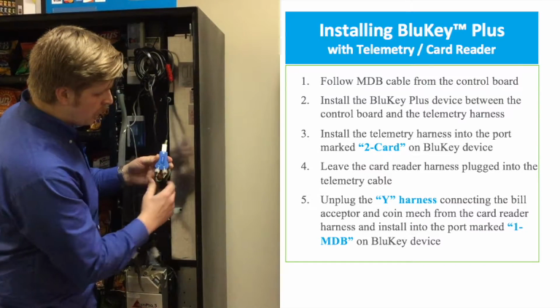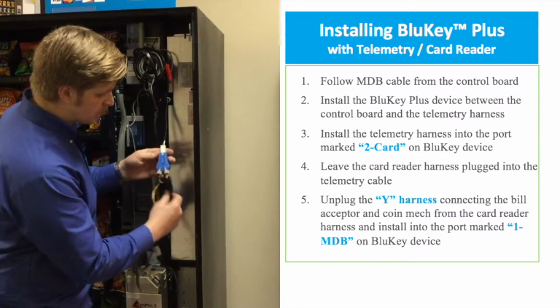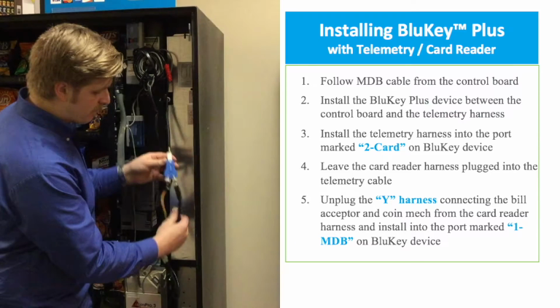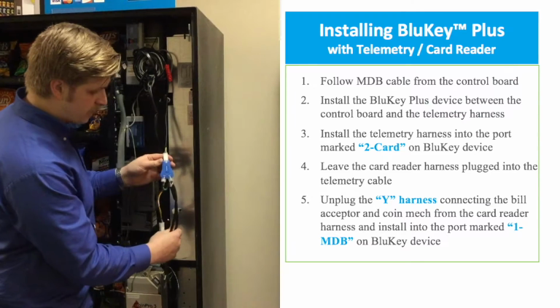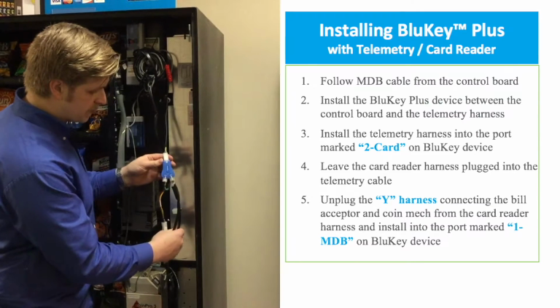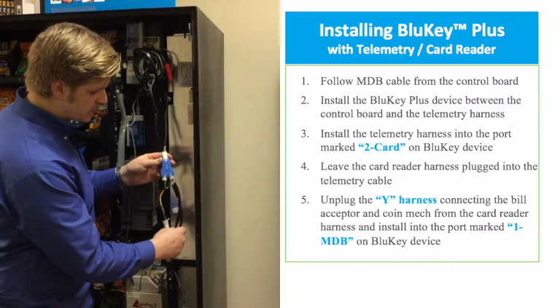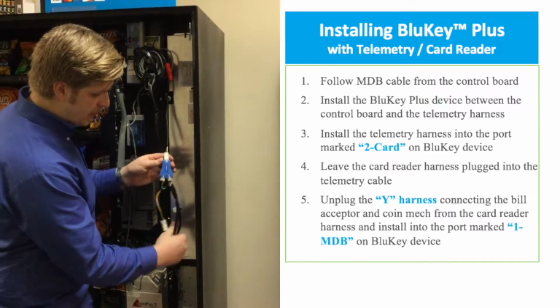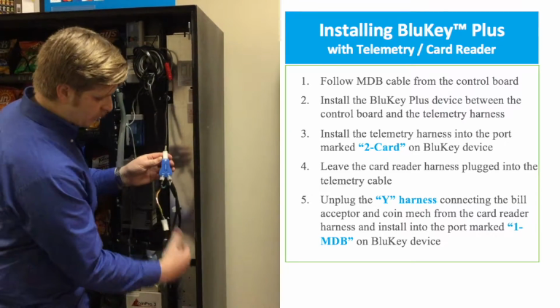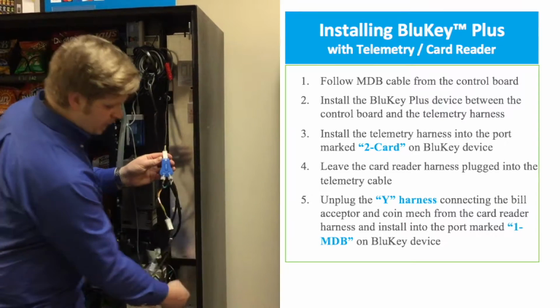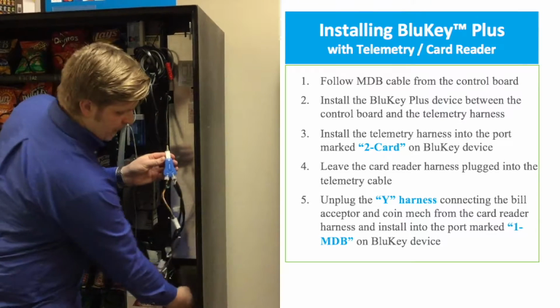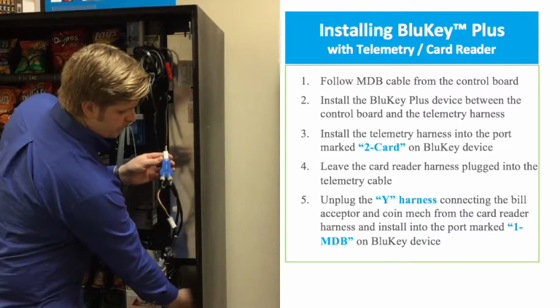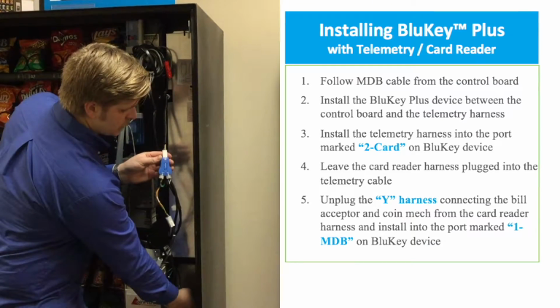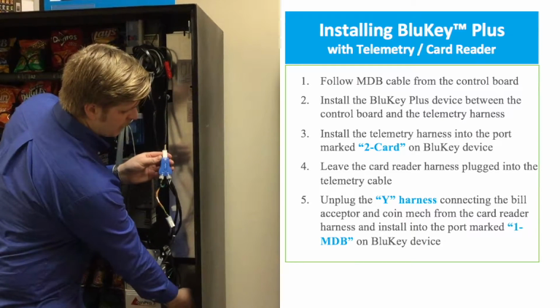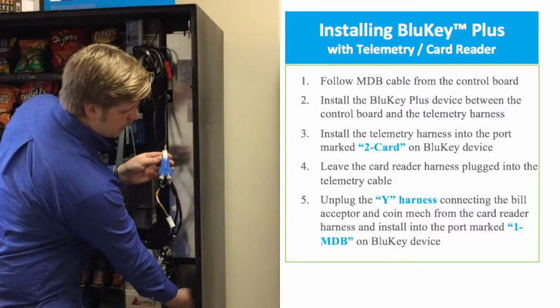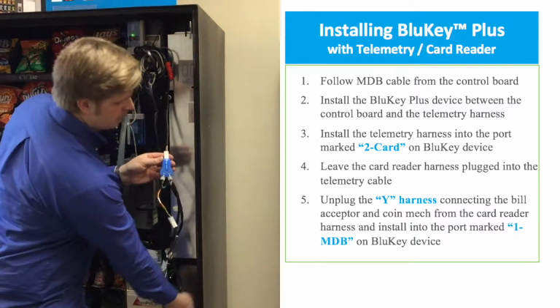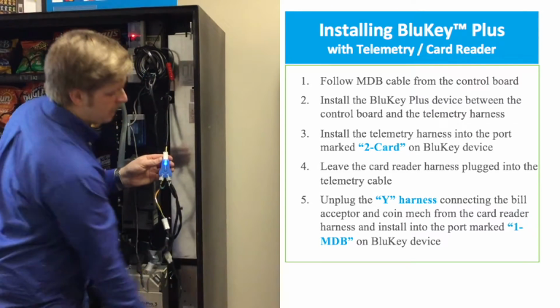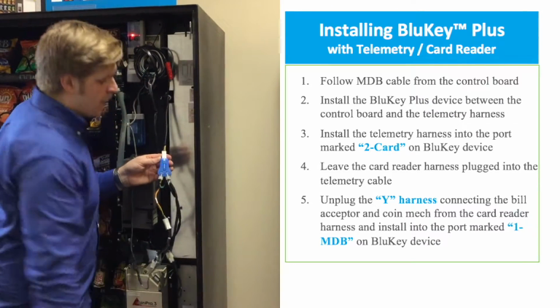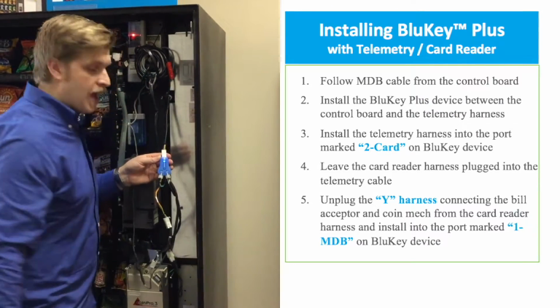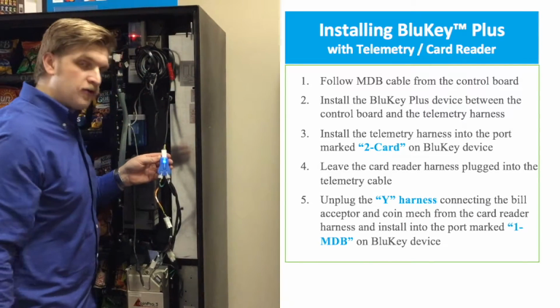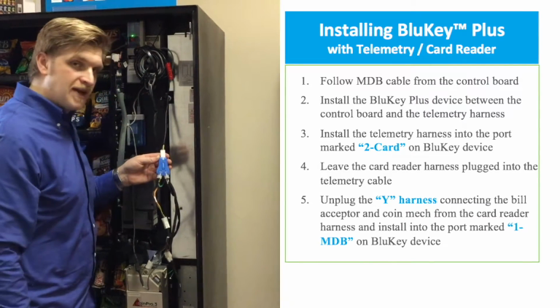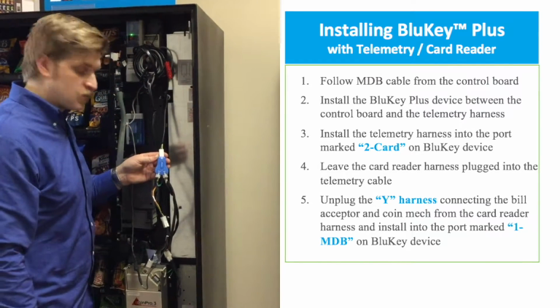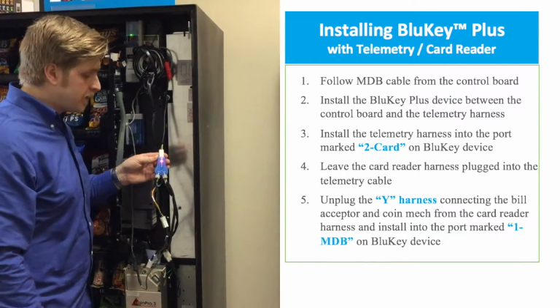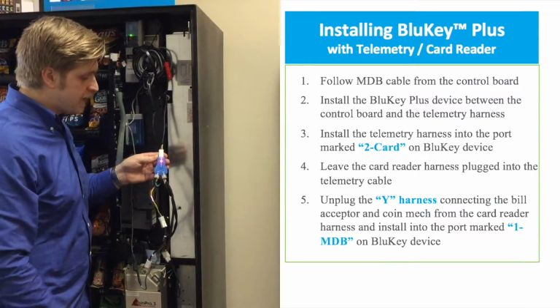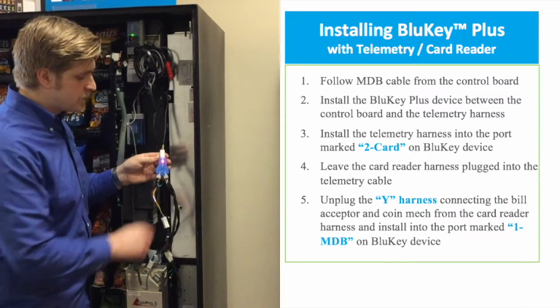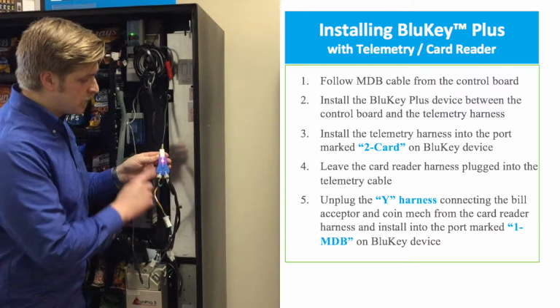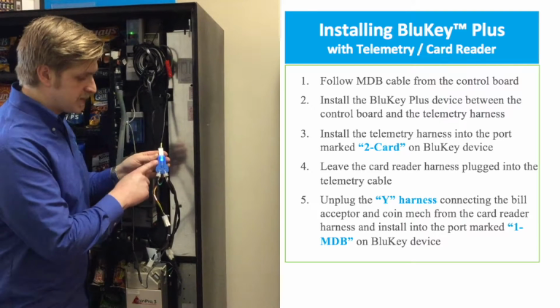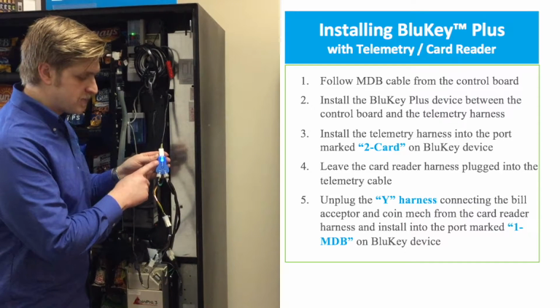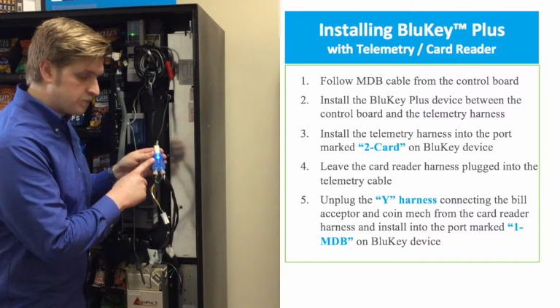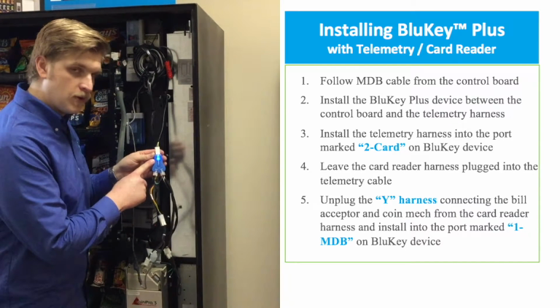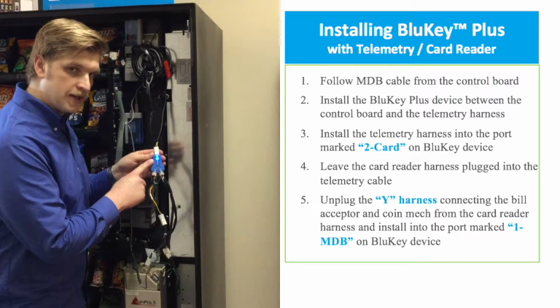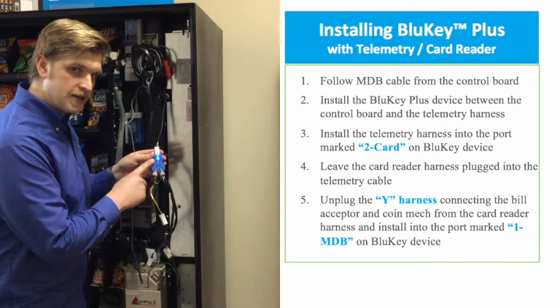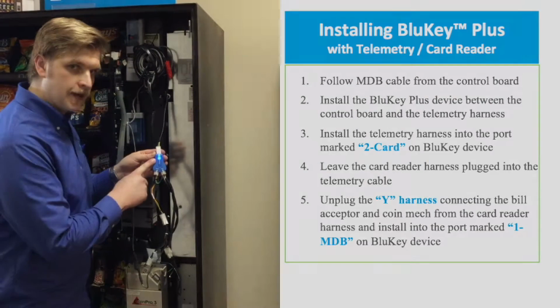Once we have all those connections made, we're ready to power the machine back on. Your device is ready to test when you see a solid blue LED light.